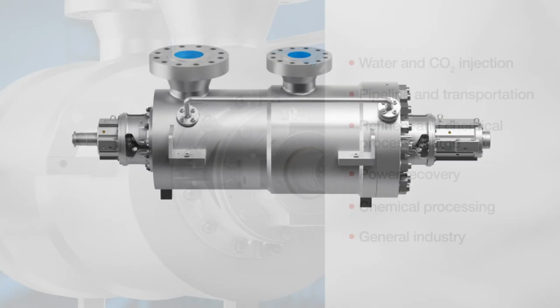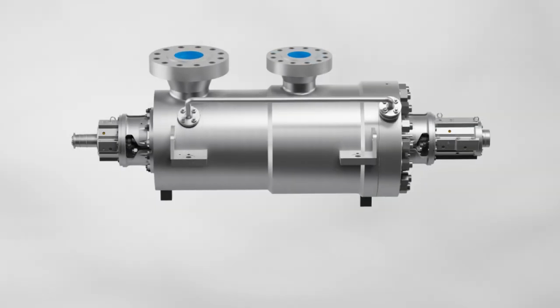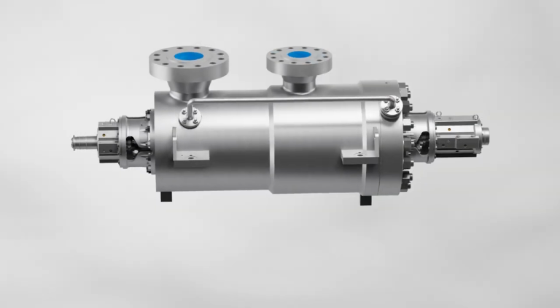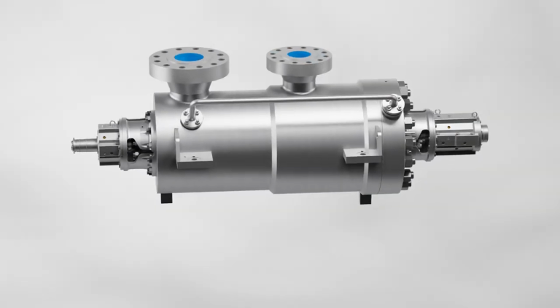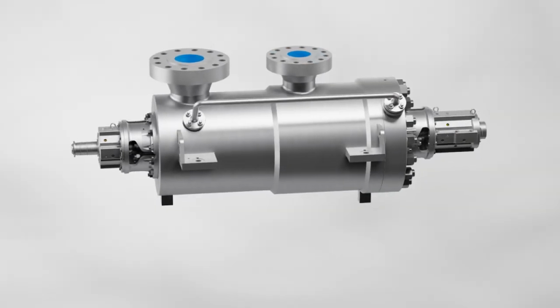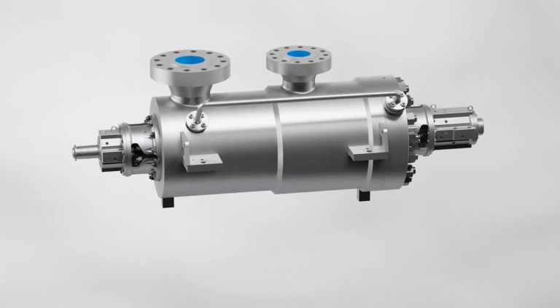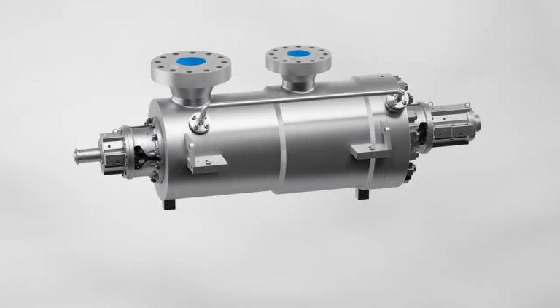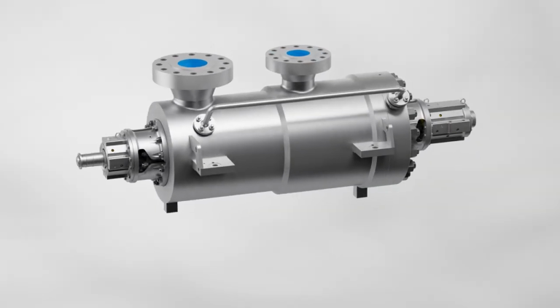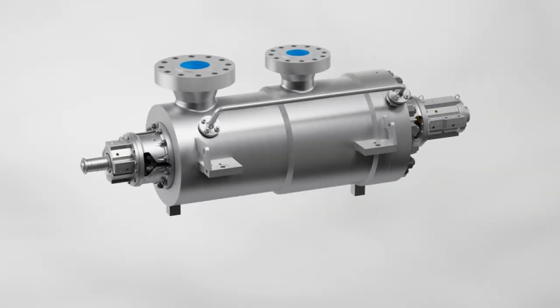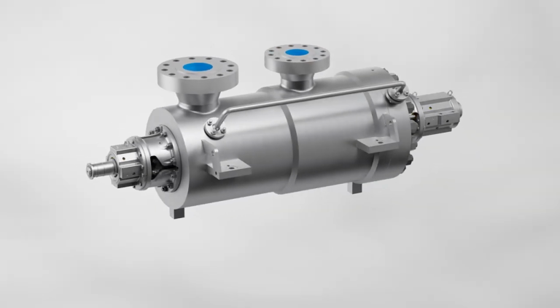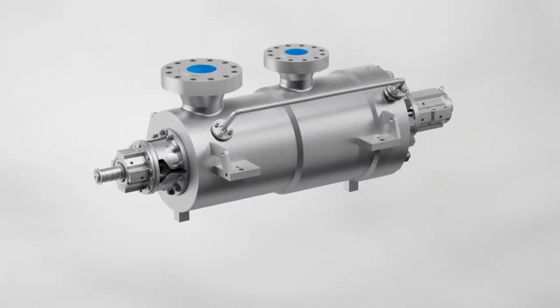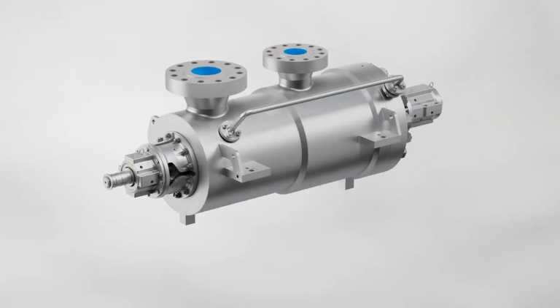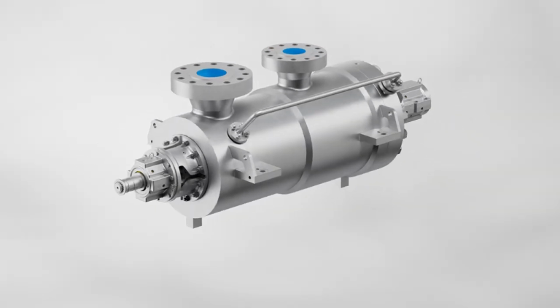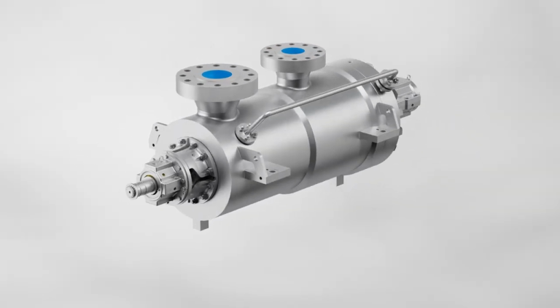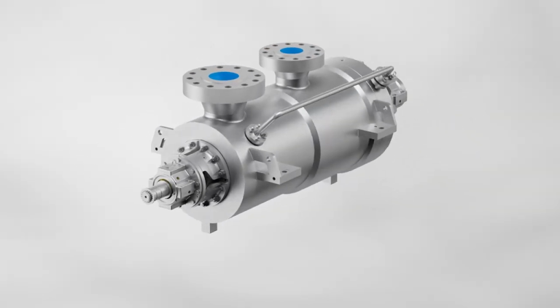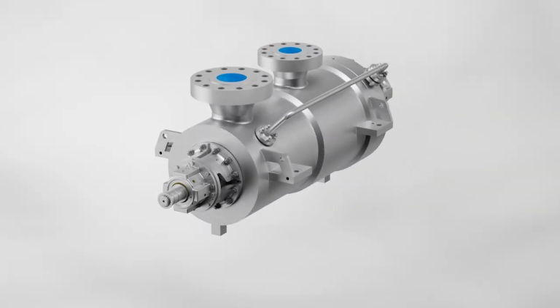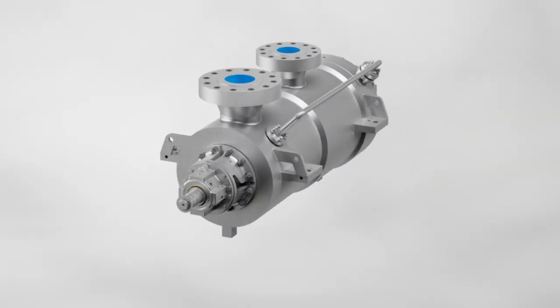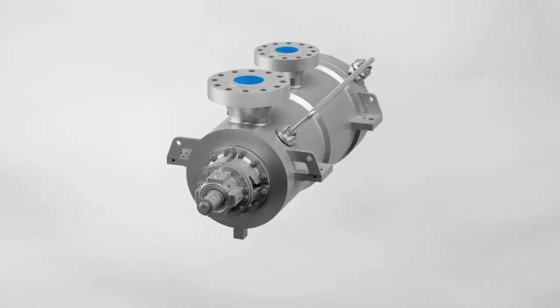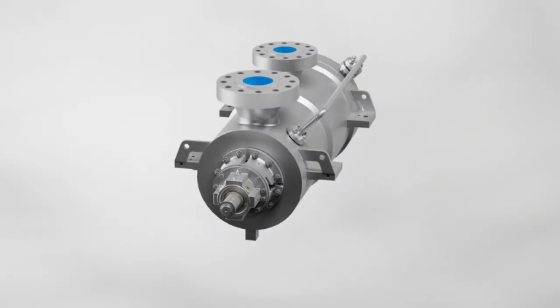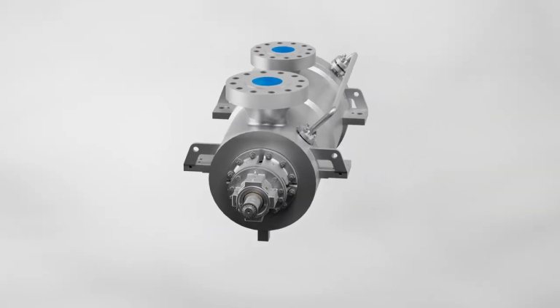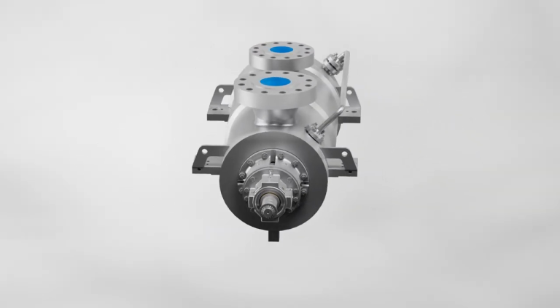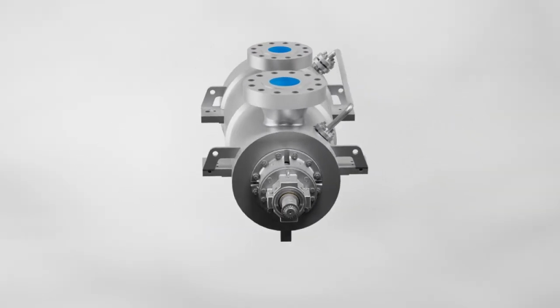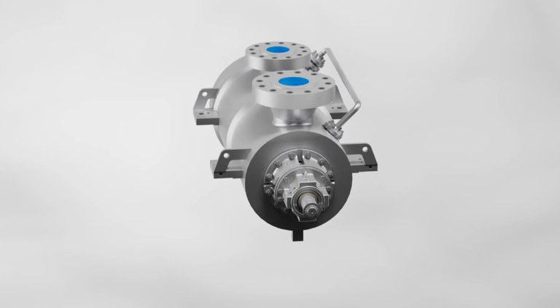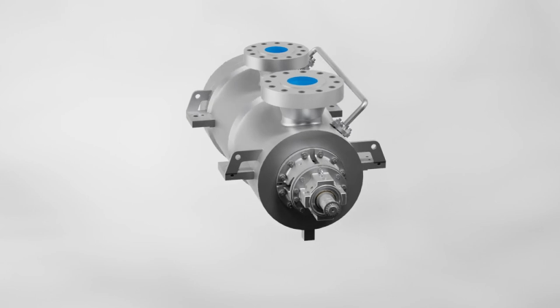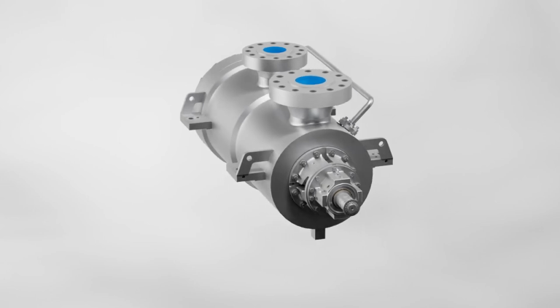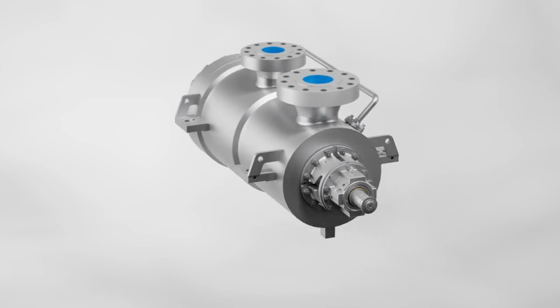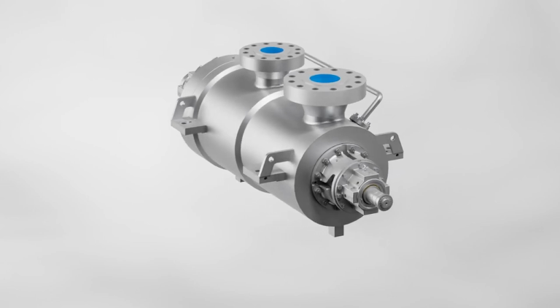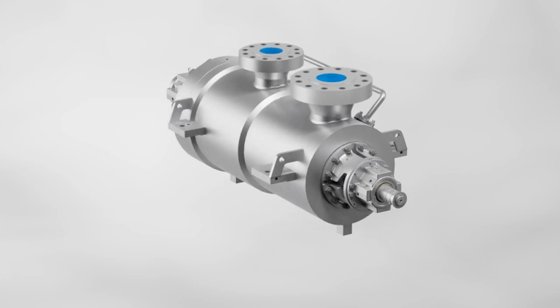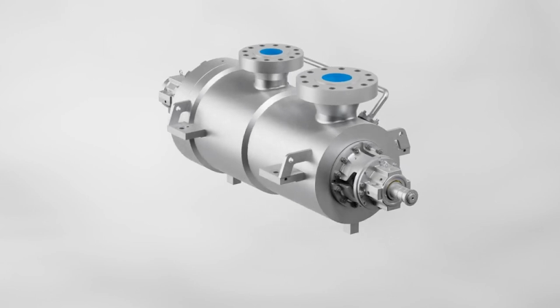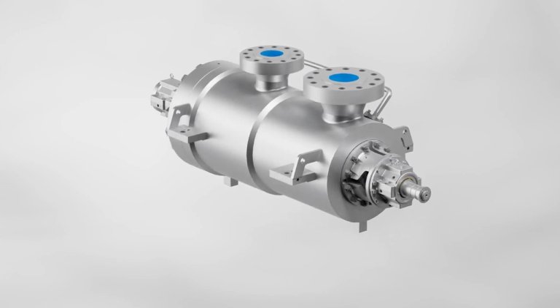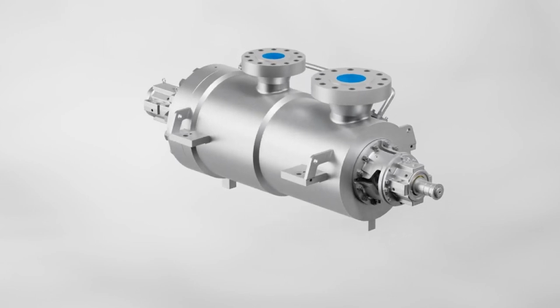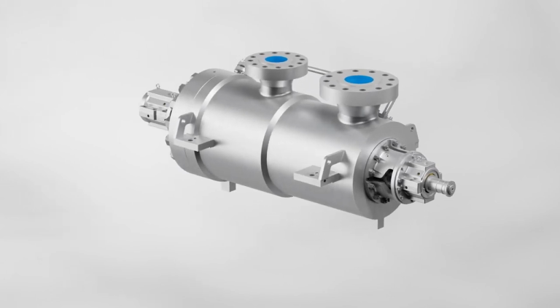Thousands of installed units worldwide testify to the HDO Pump's hydraulic adaptability and operating efficiency.